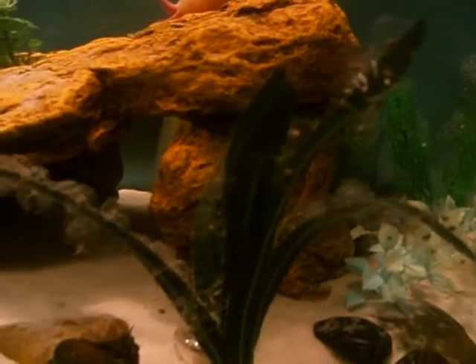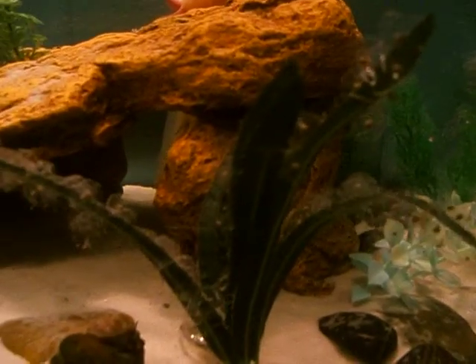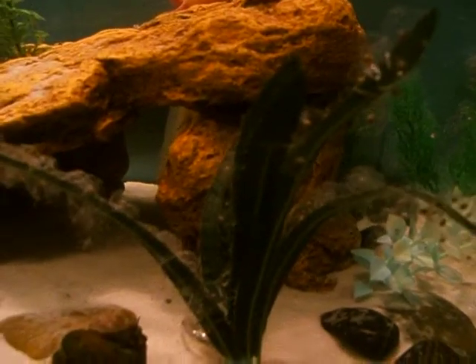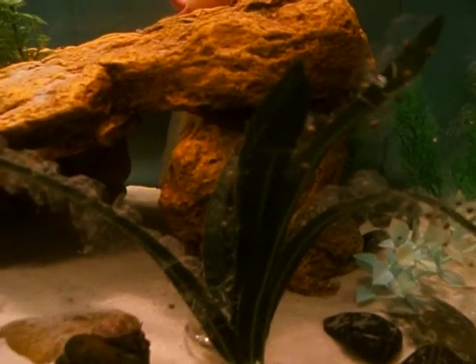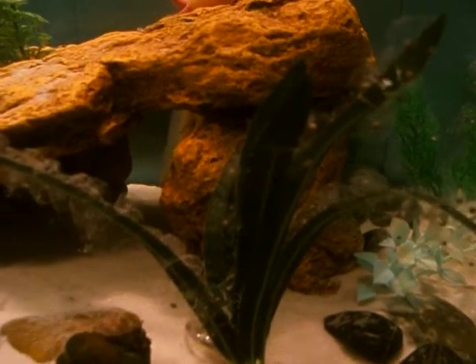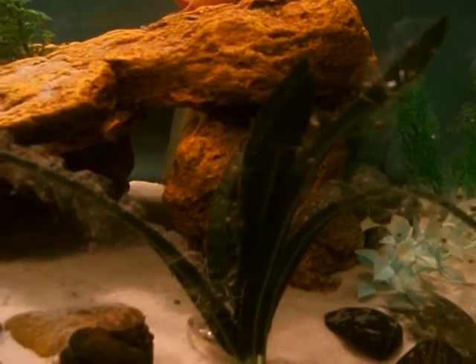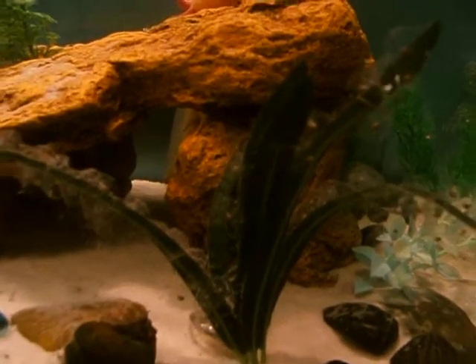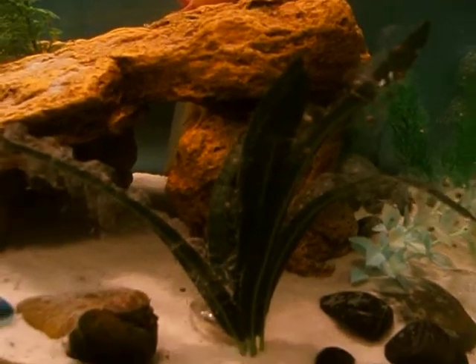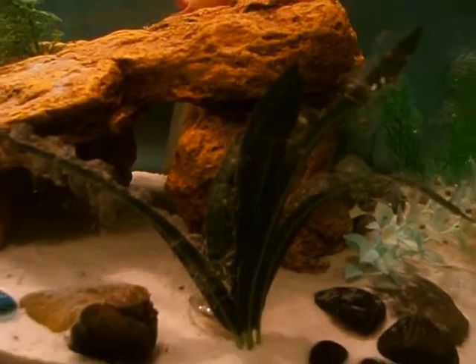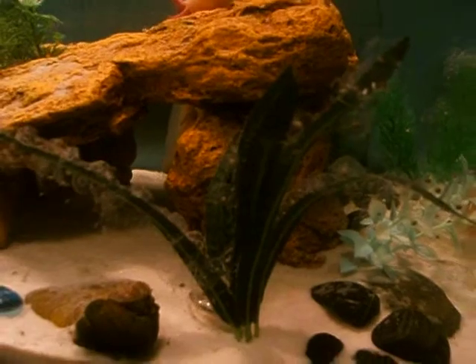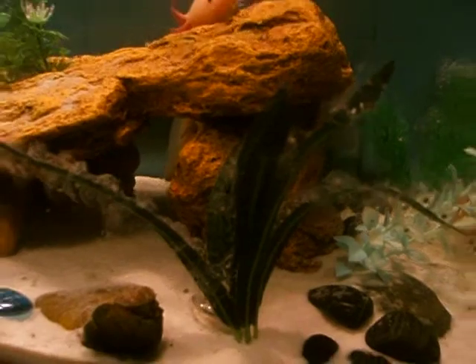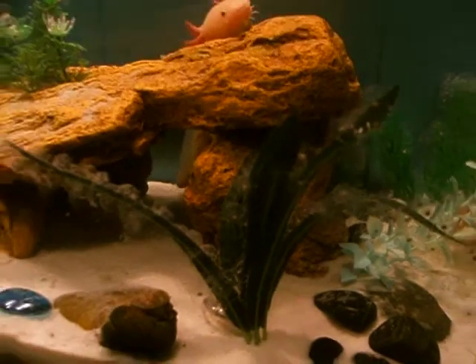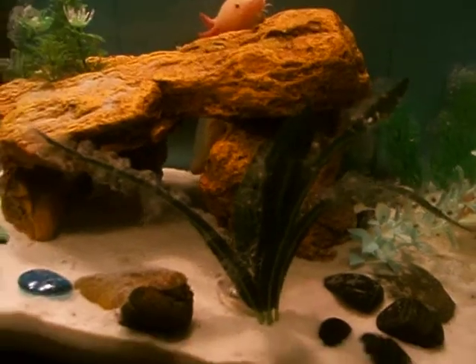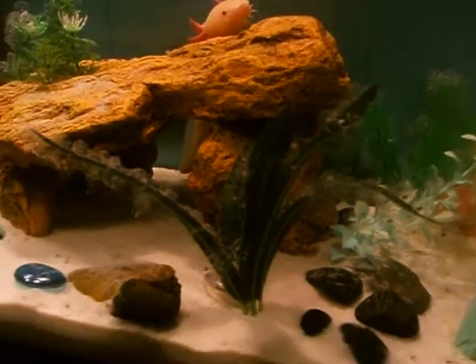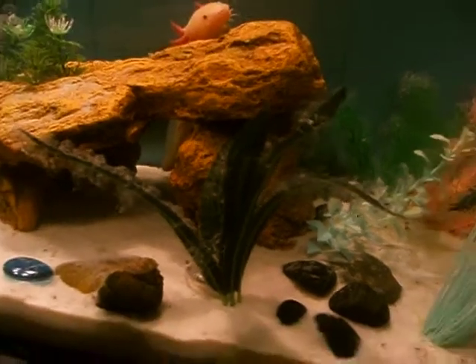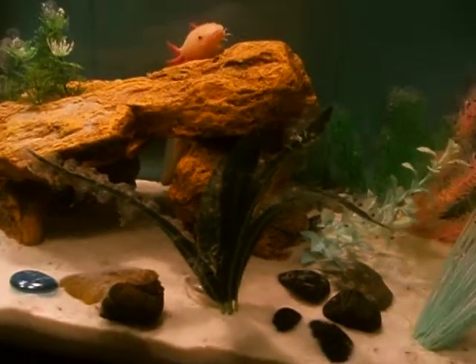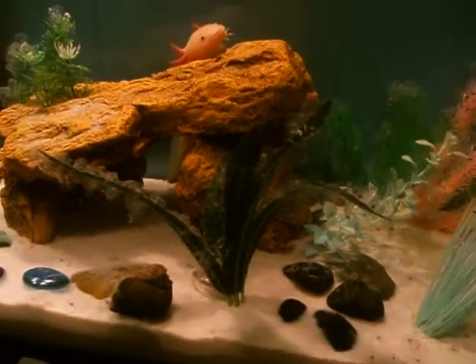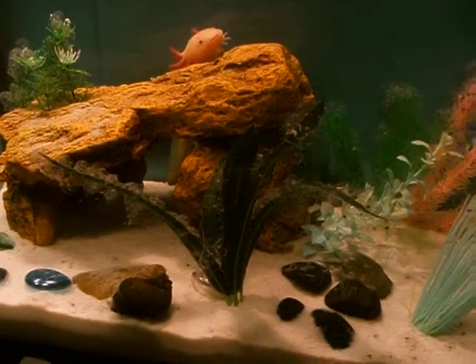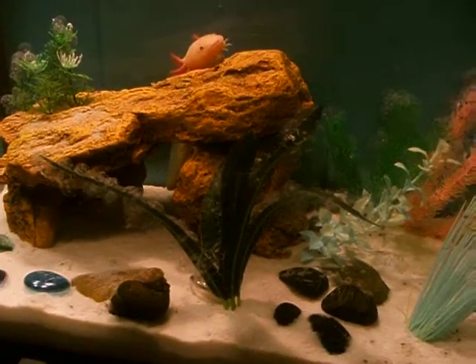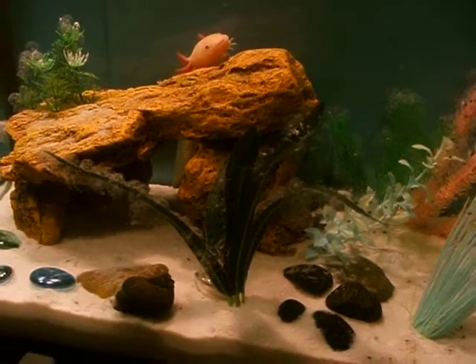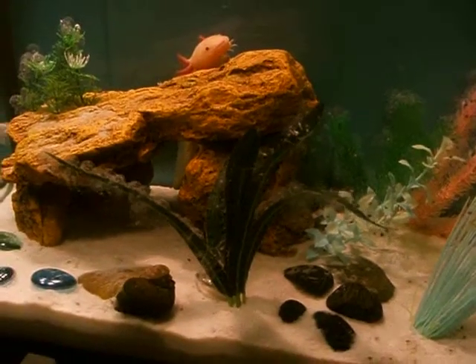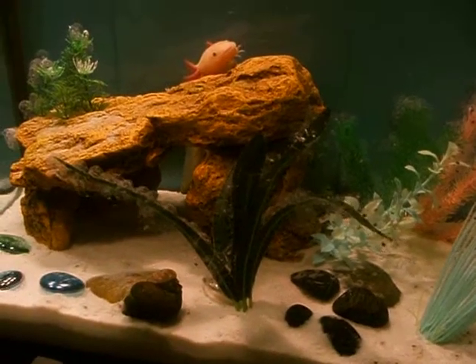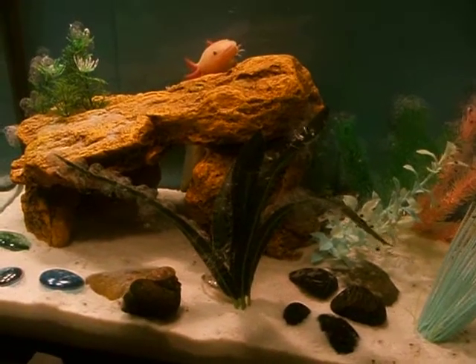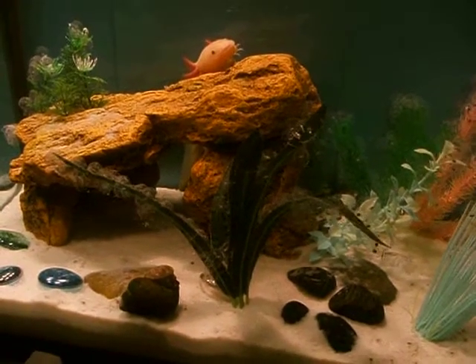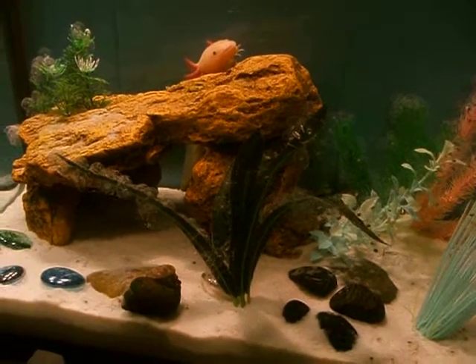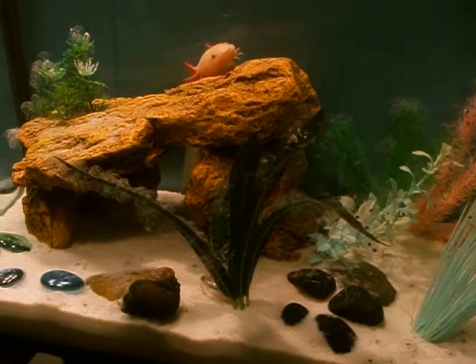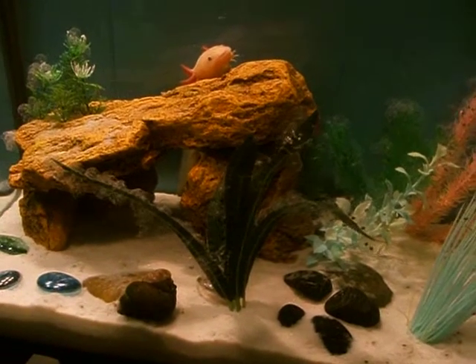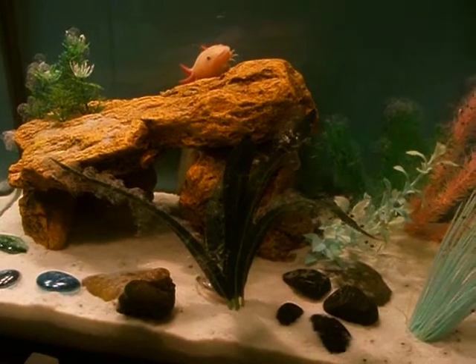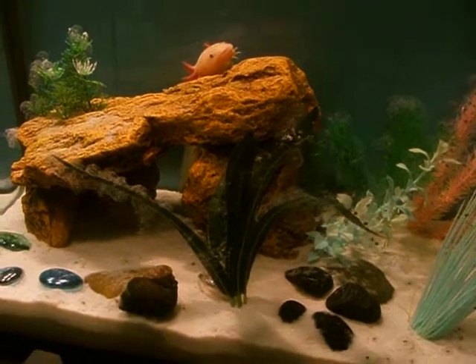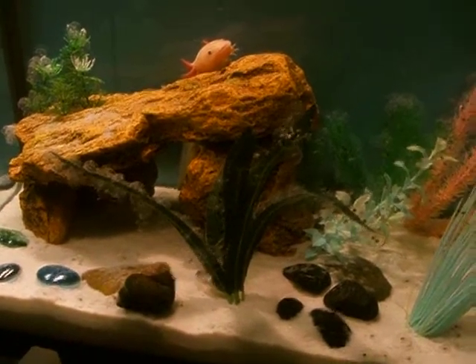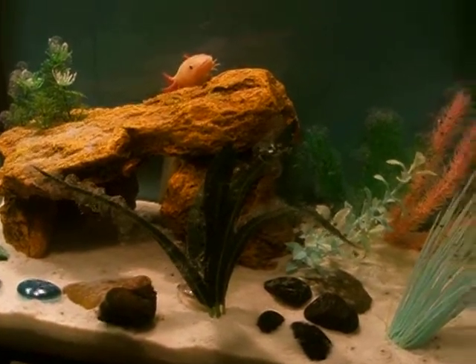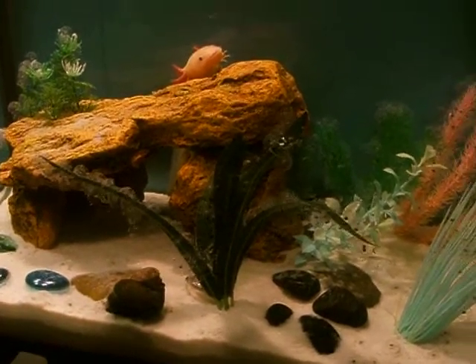It looks kind of like a Christmas tree to me. I'm excited.